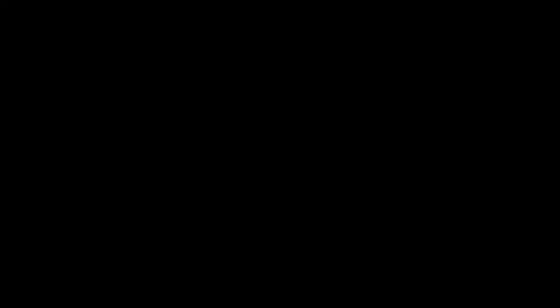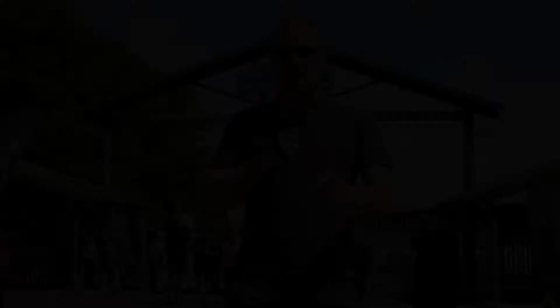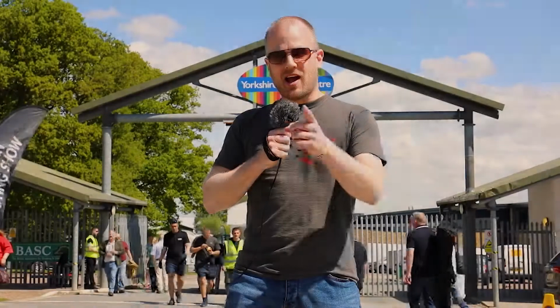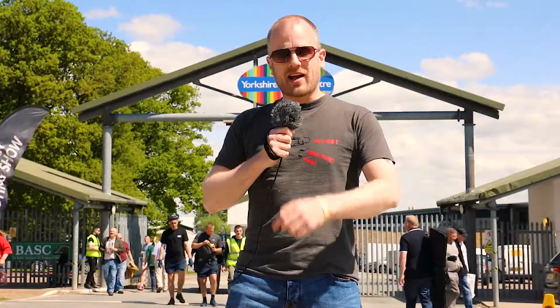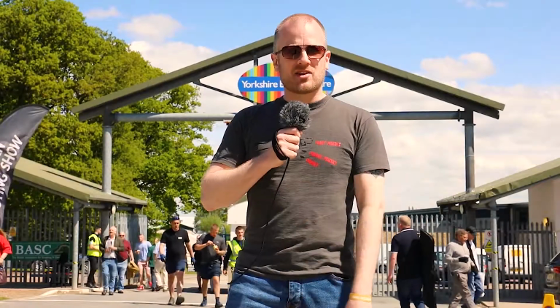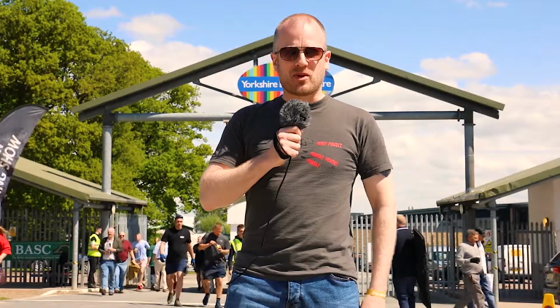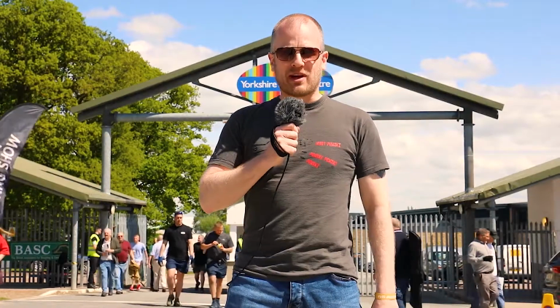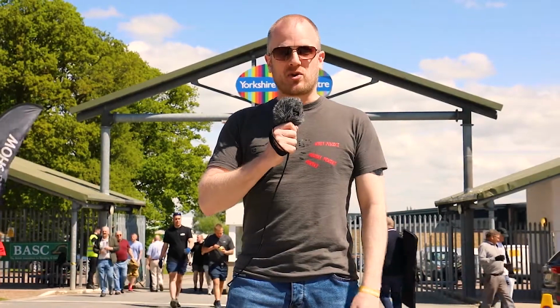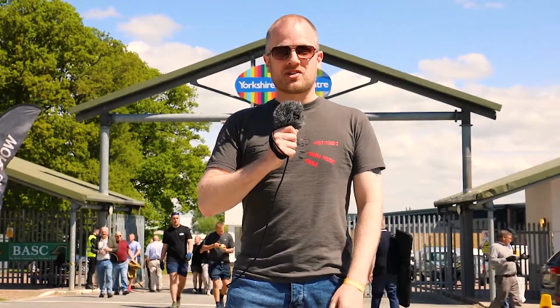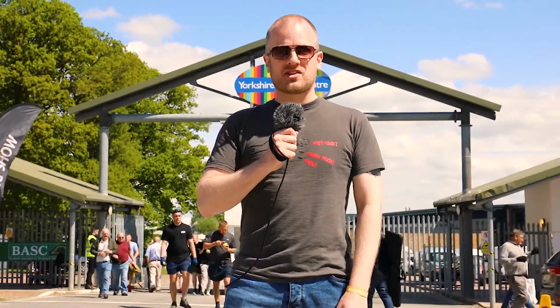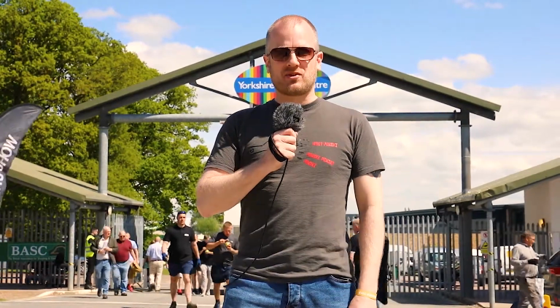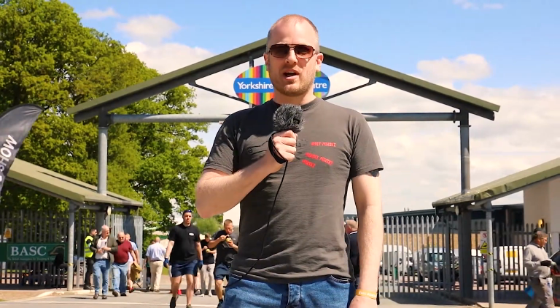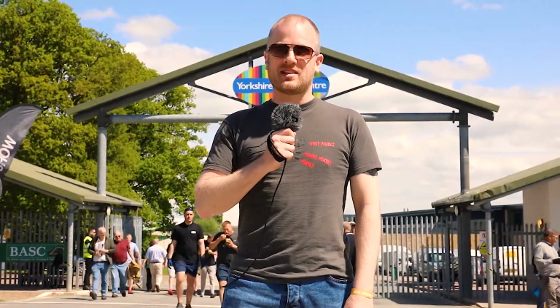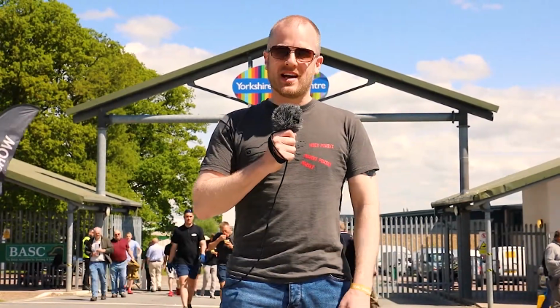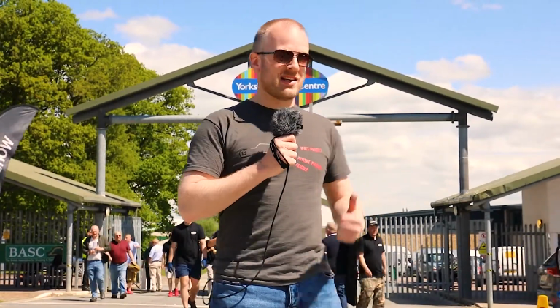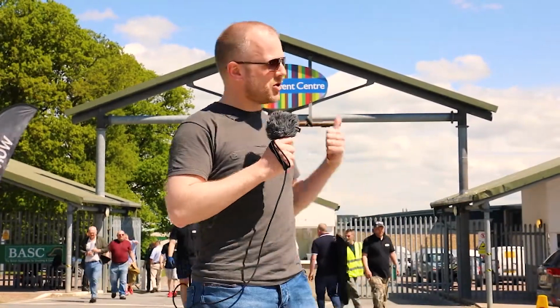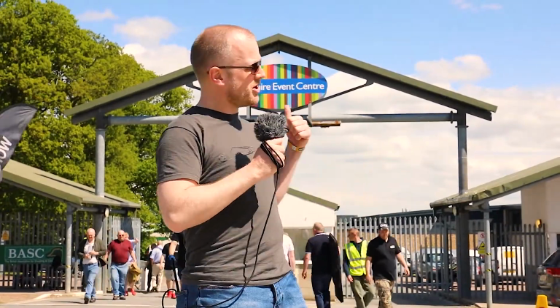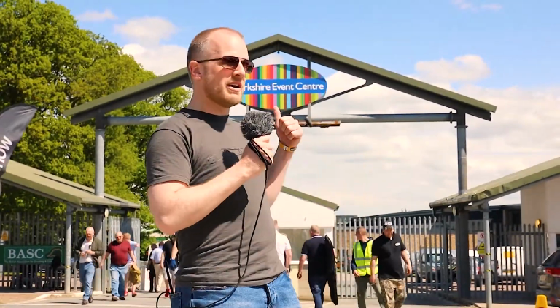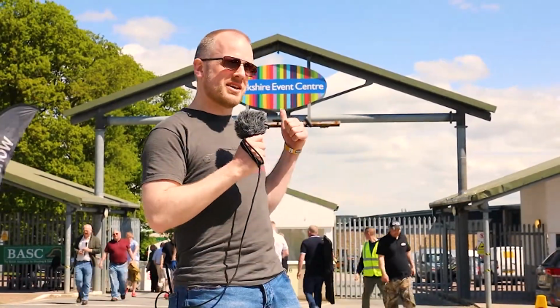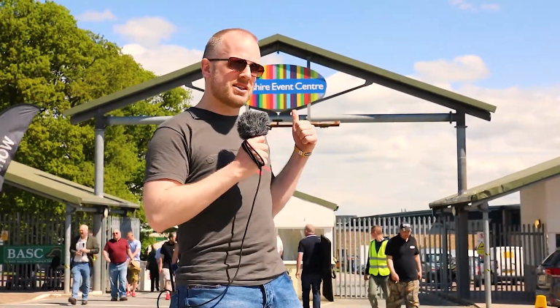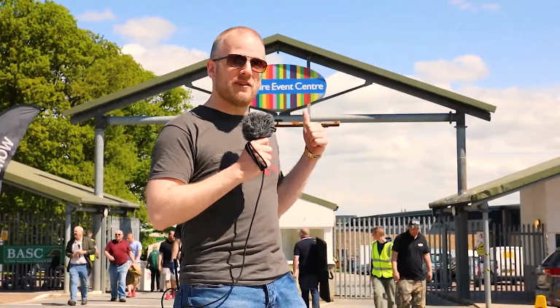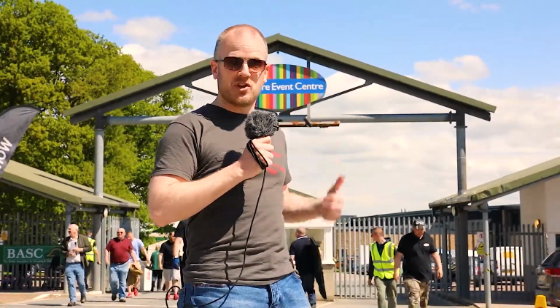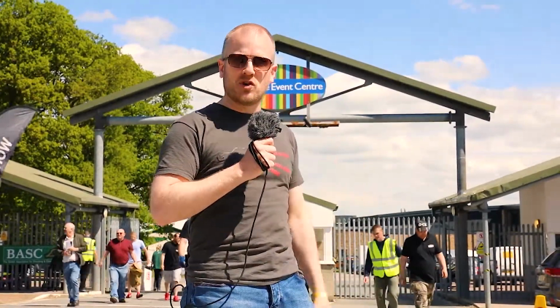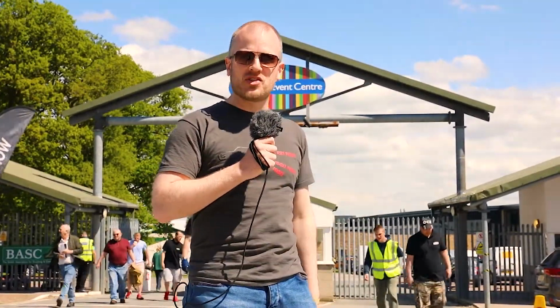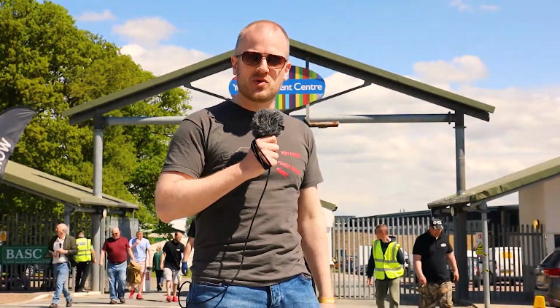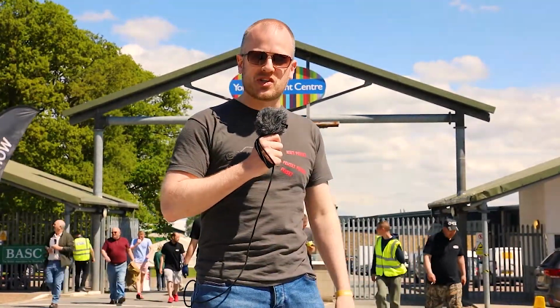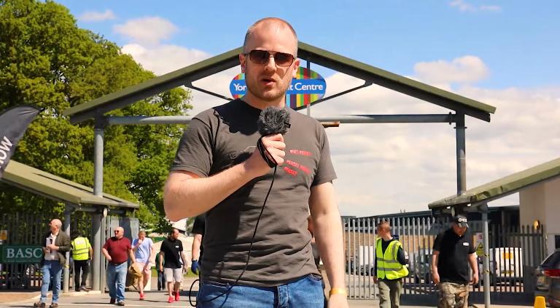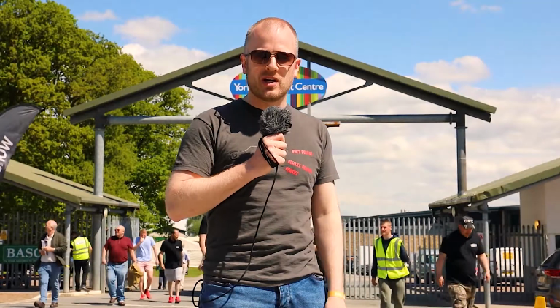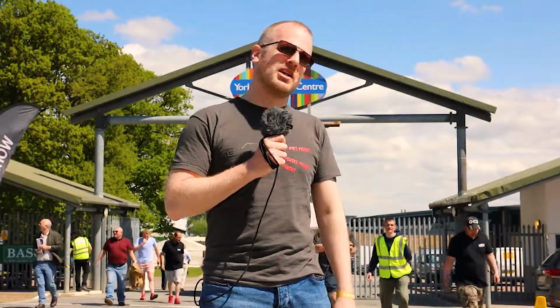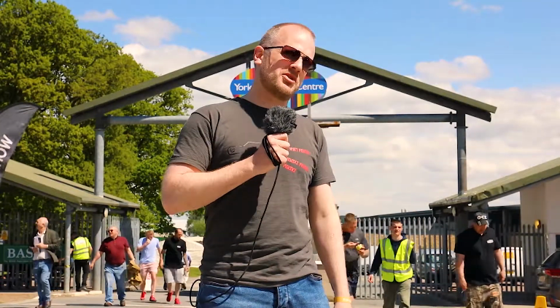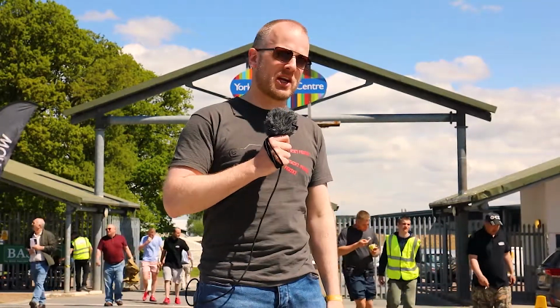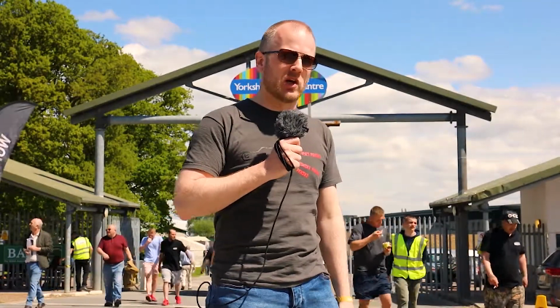Hey guys, welcome back to Kronos Airsoft. We're here today at the Yorkshire Event Centre for the Northern Shooting Show. Let's go take a look.